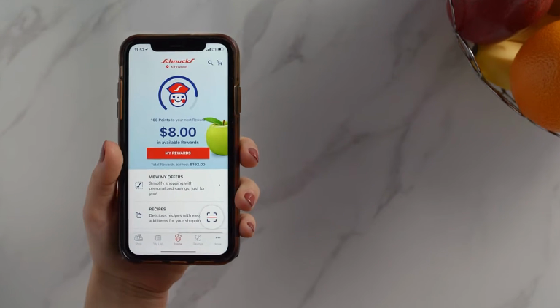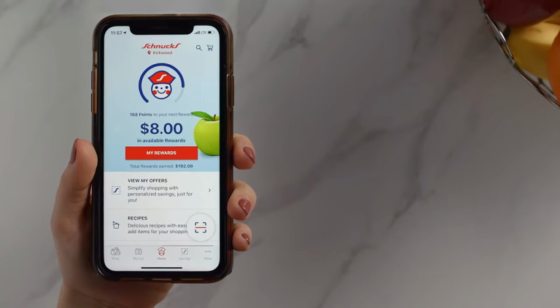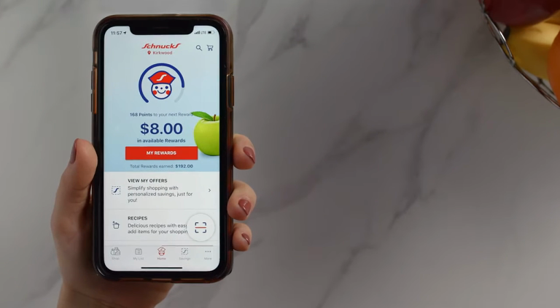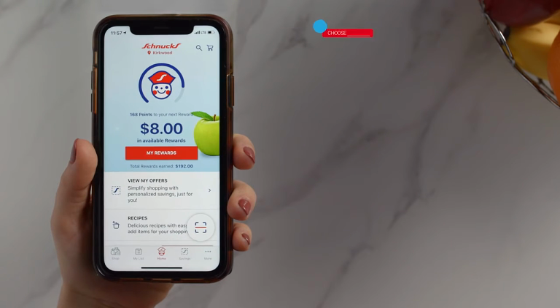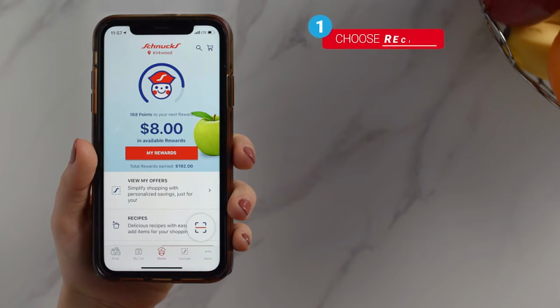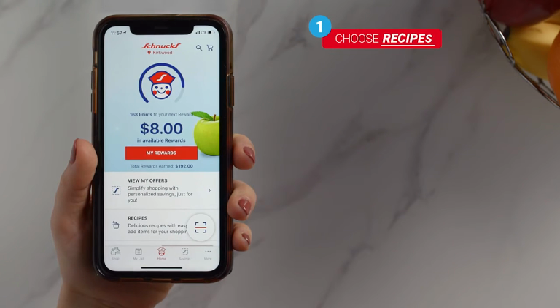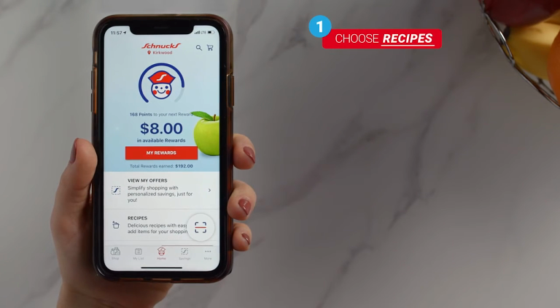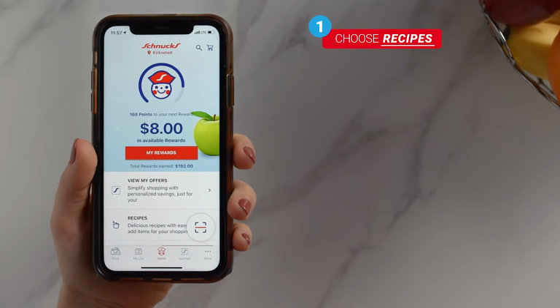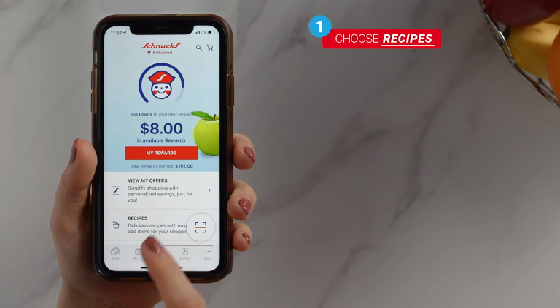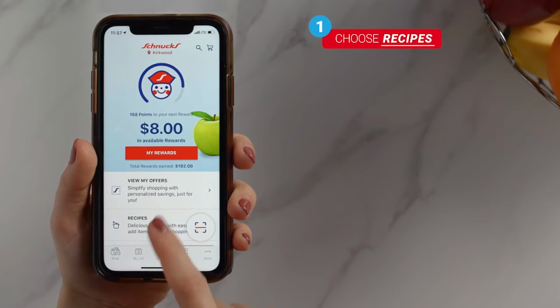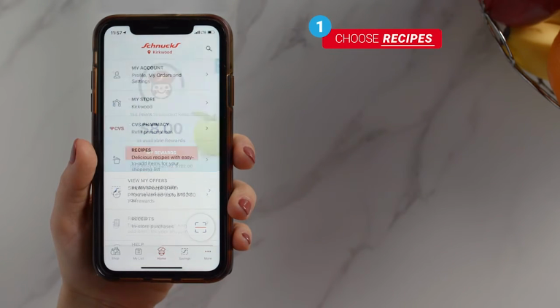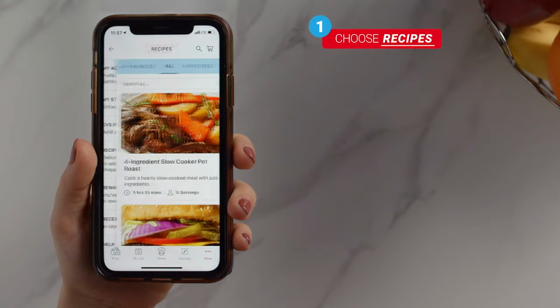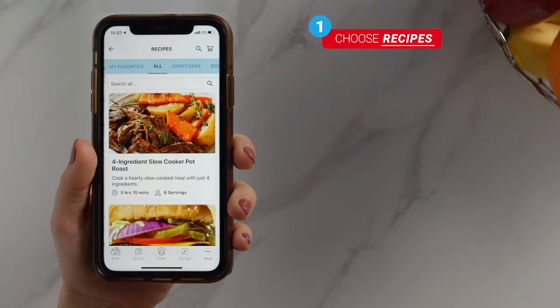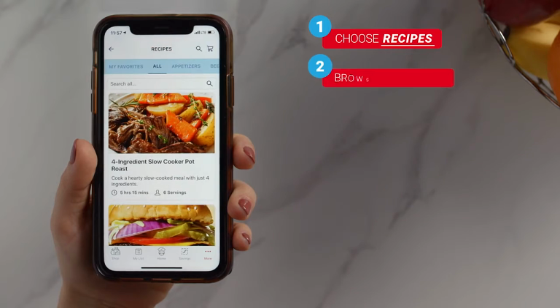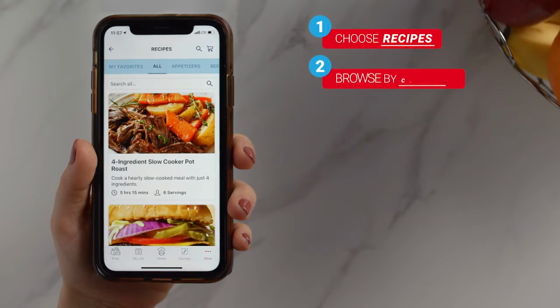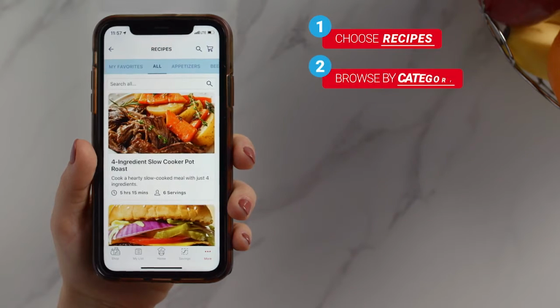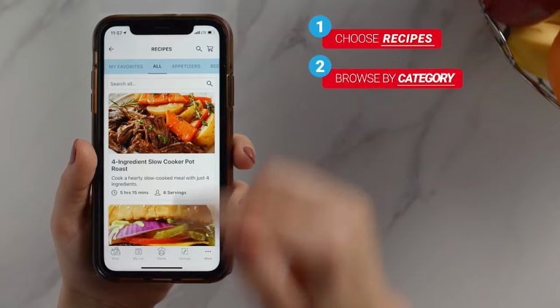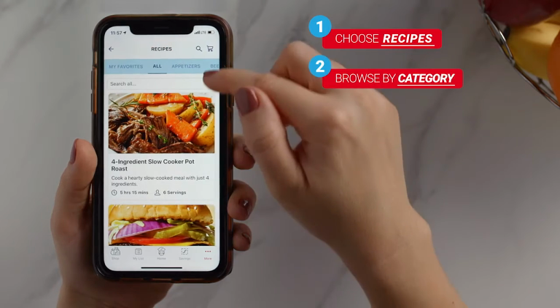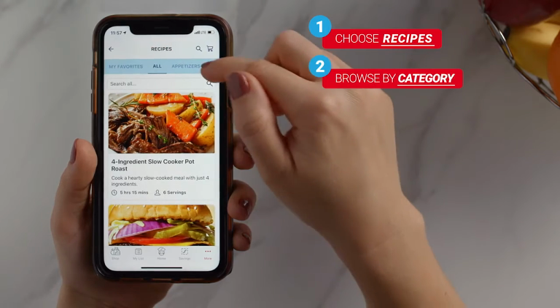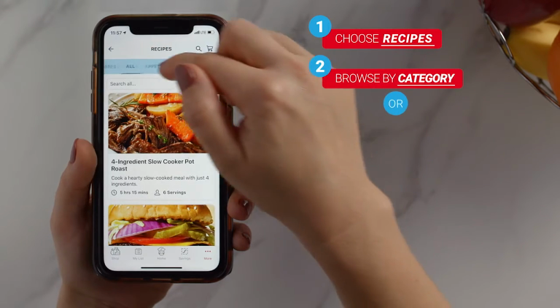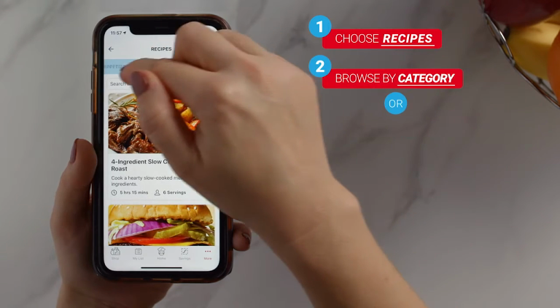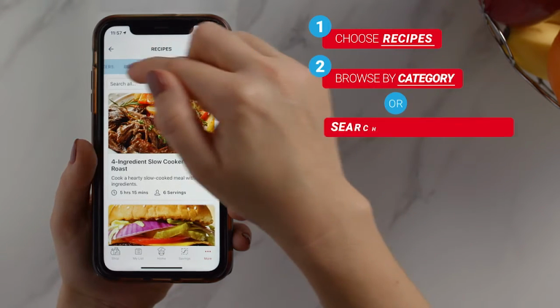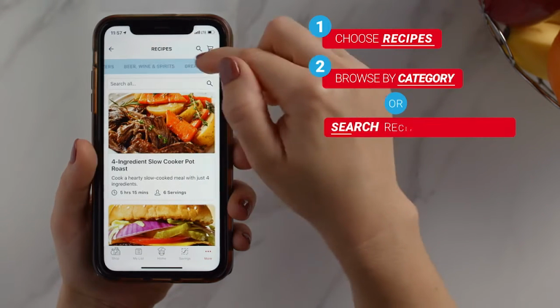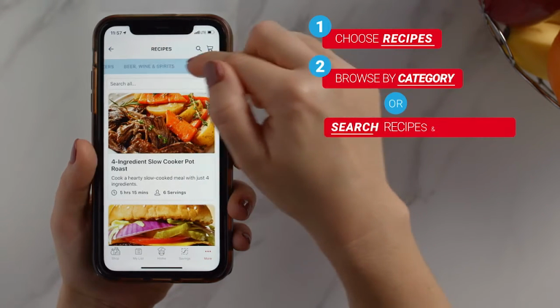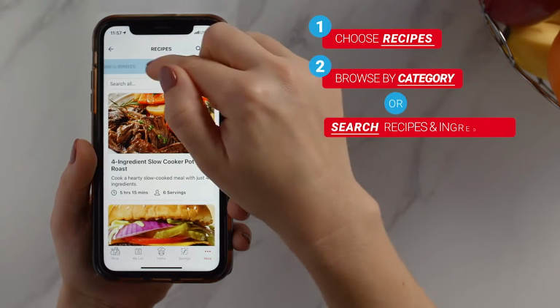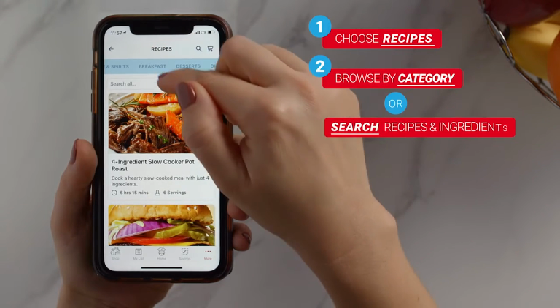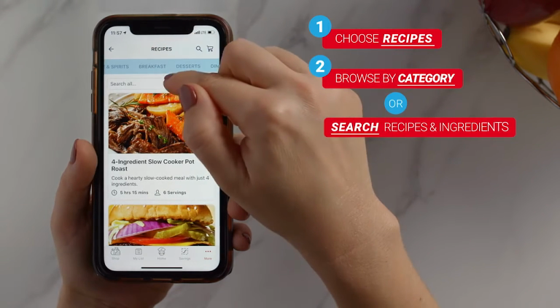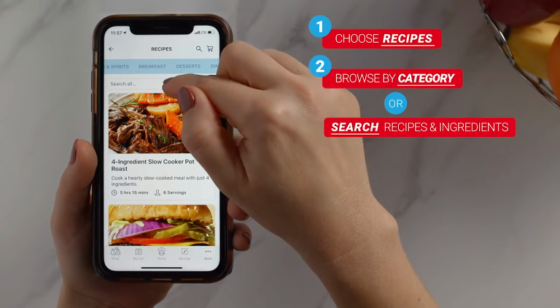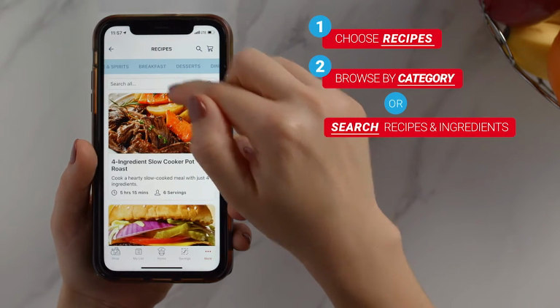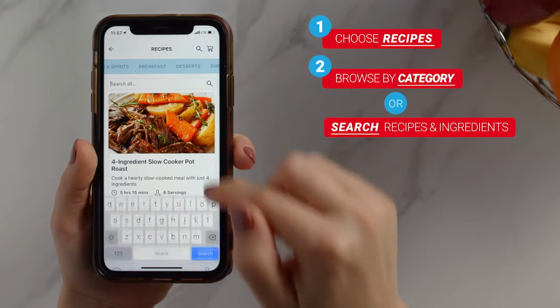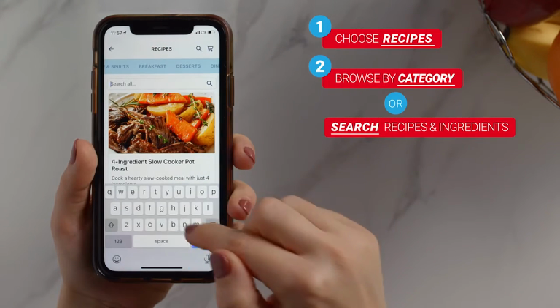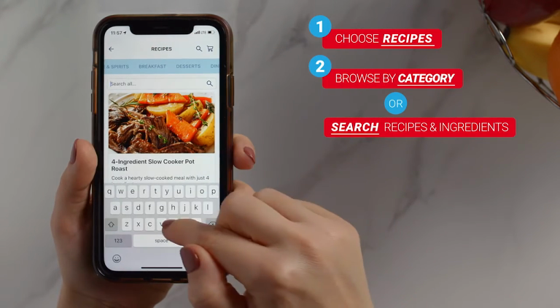On your Home tab, choose Recipes. You can browse by category or search for specific recipes or ingredients.